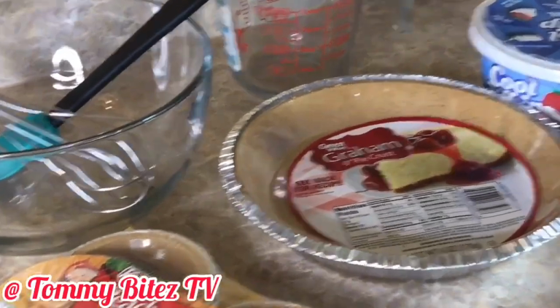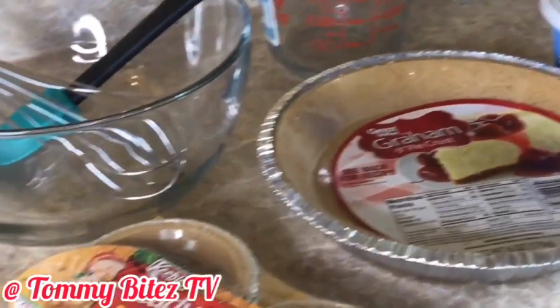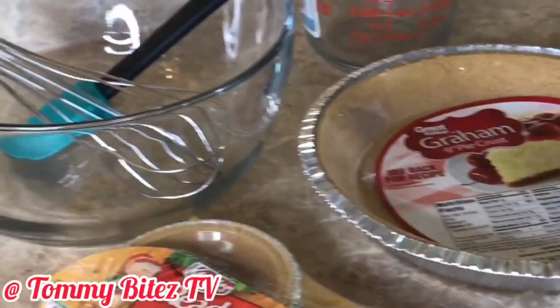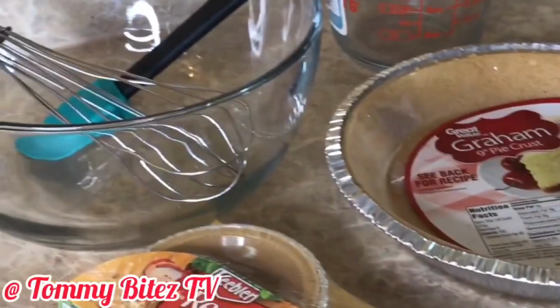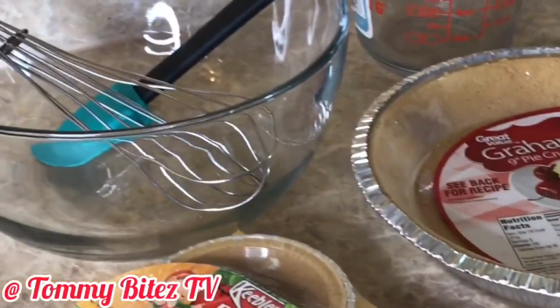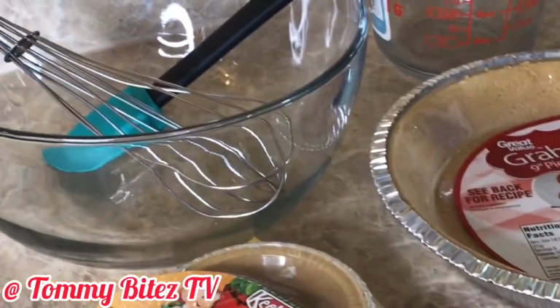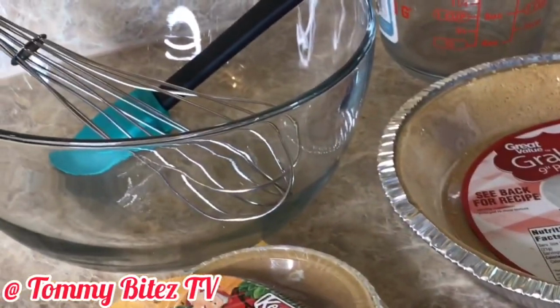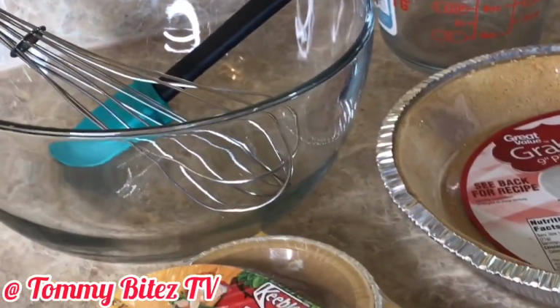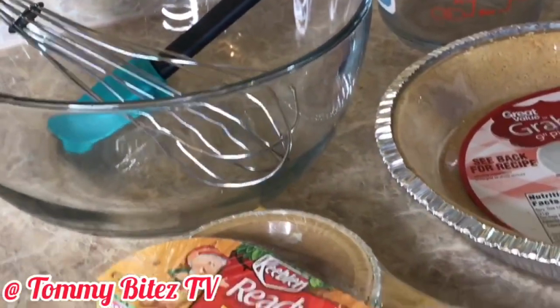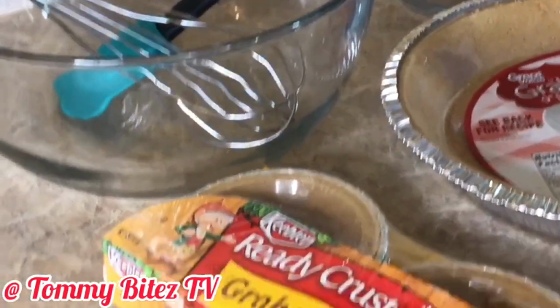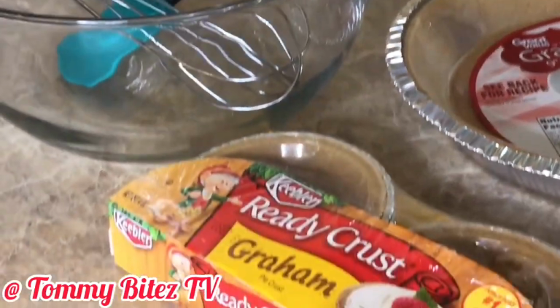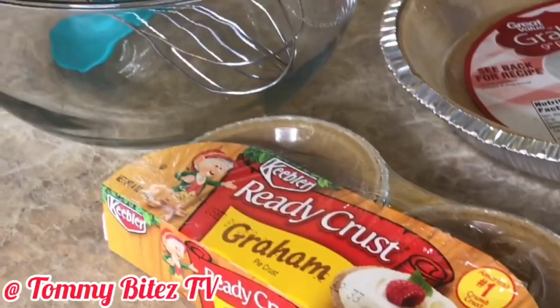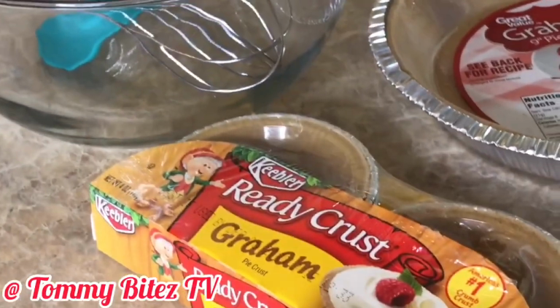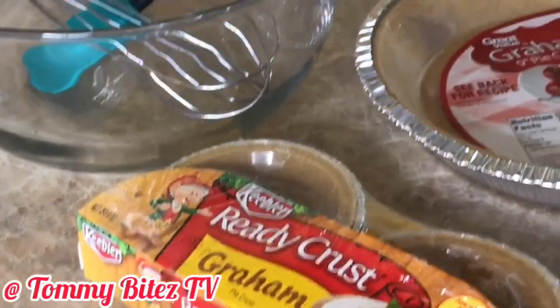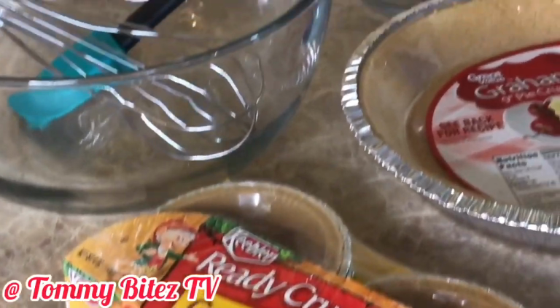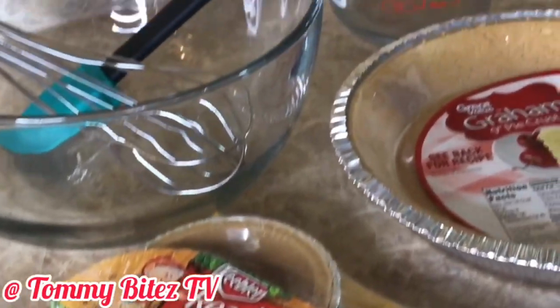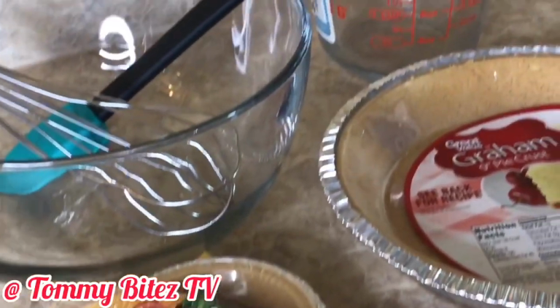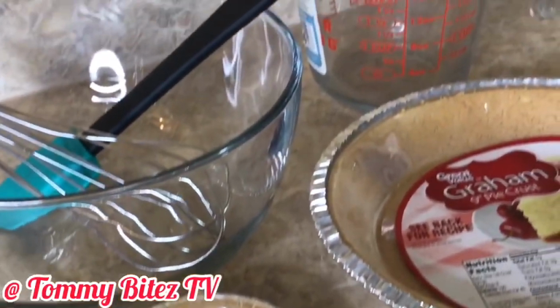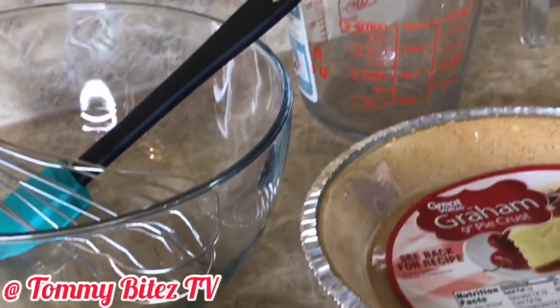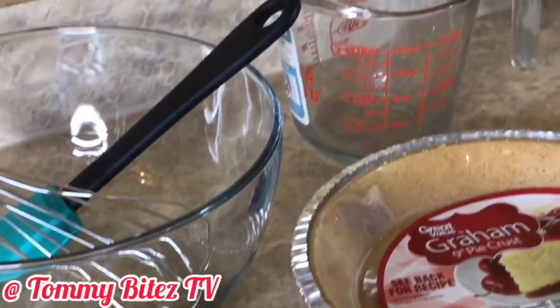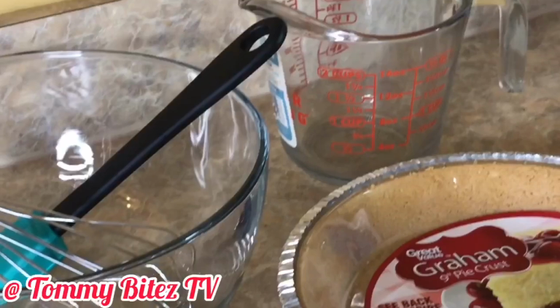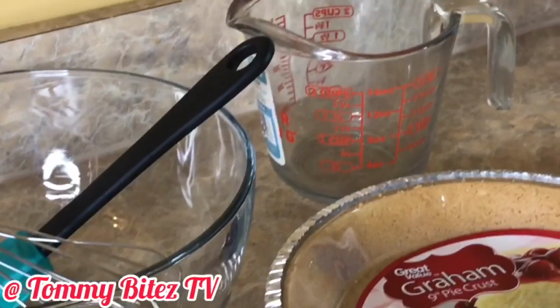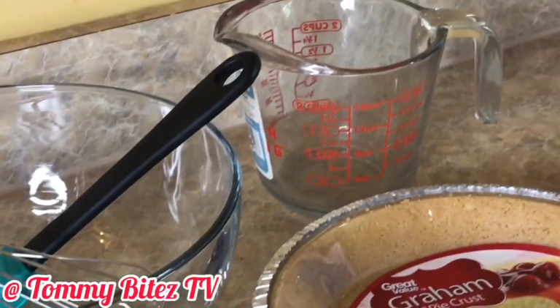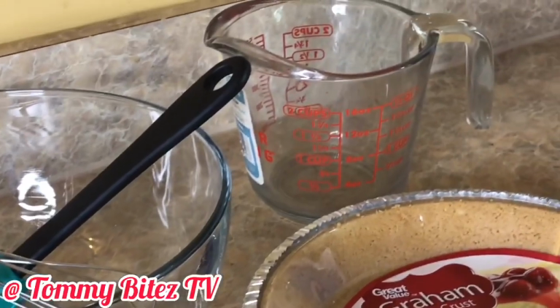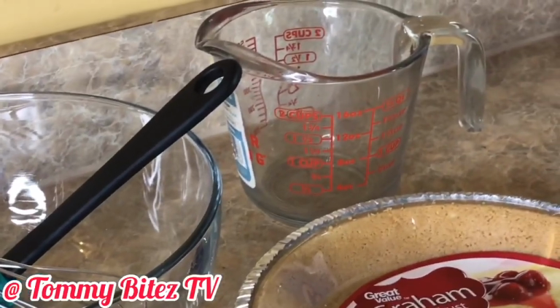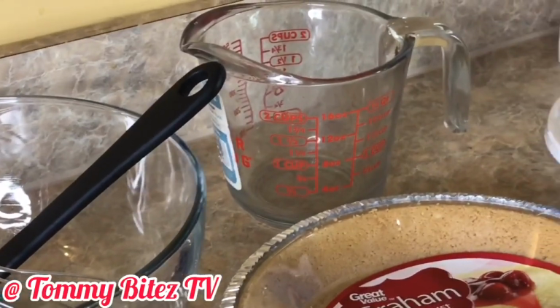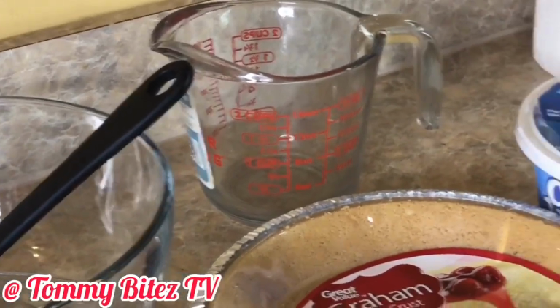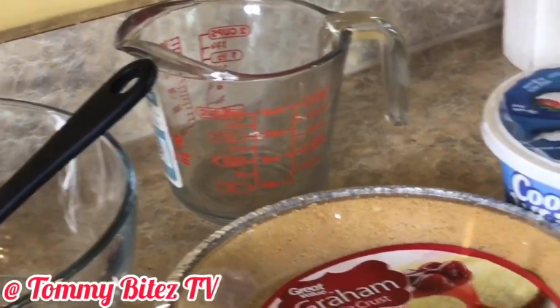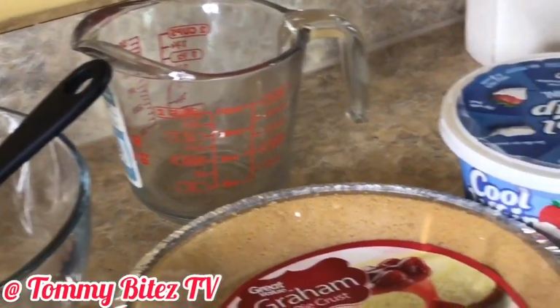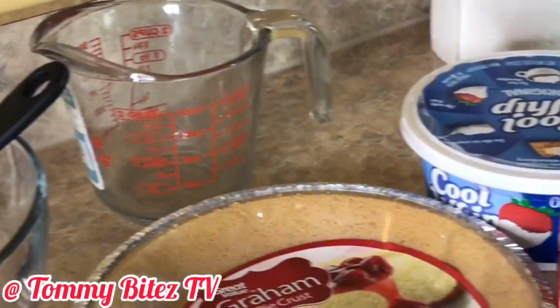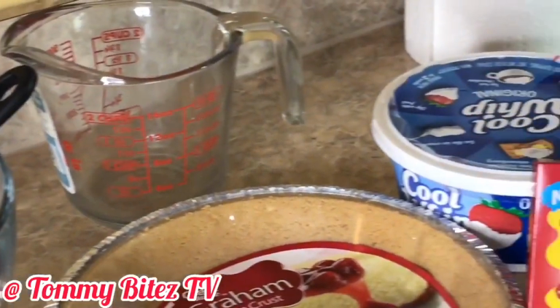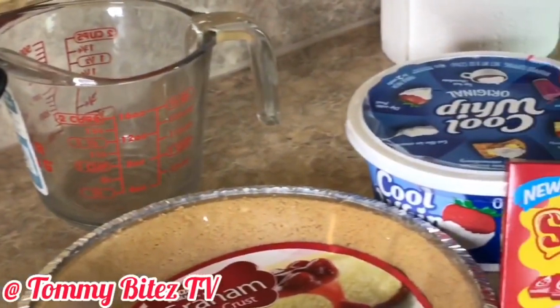That was a mistake using that generic pie right there — that was a fail.